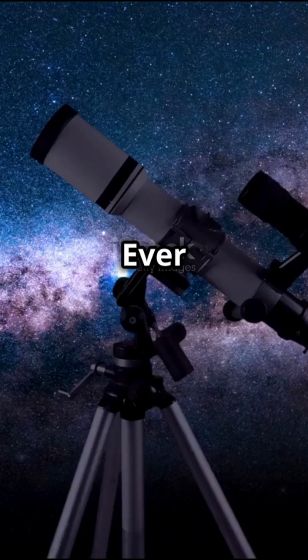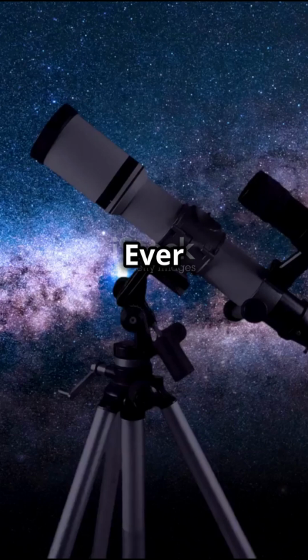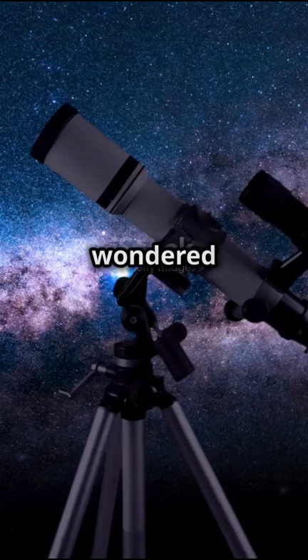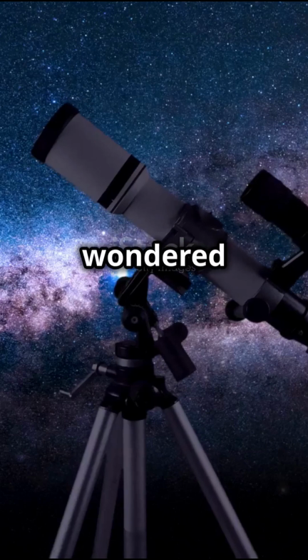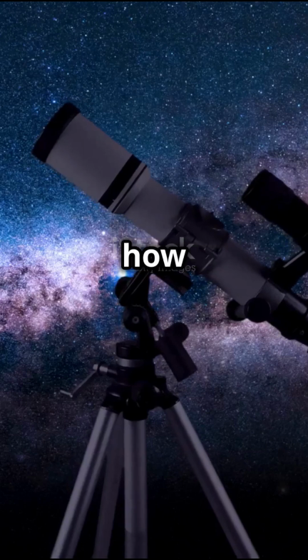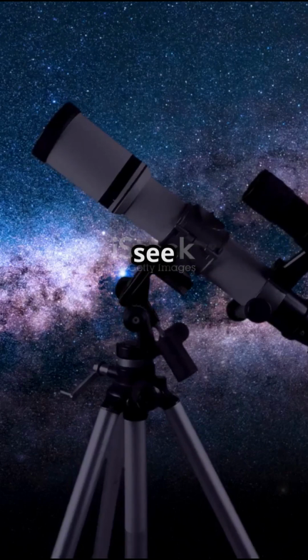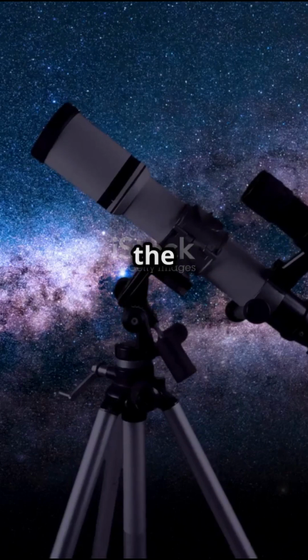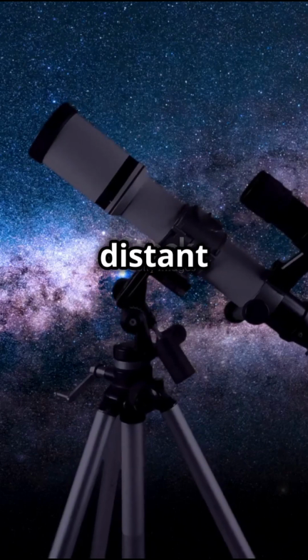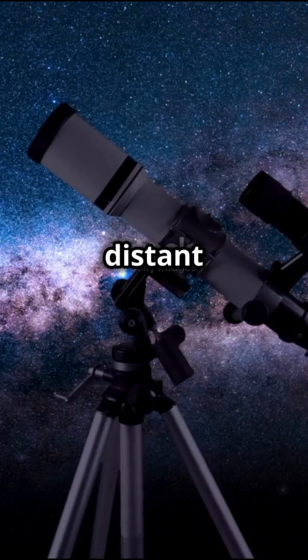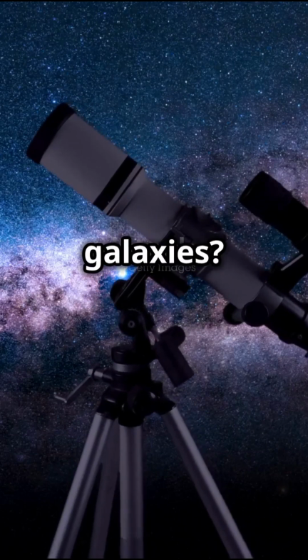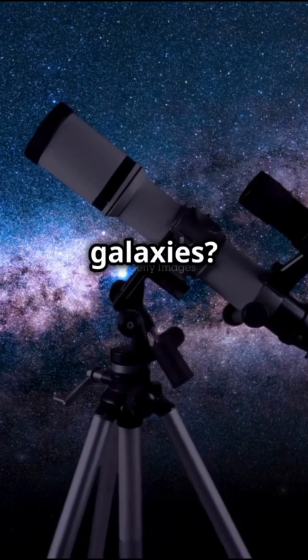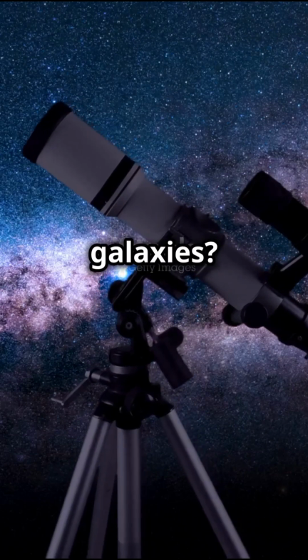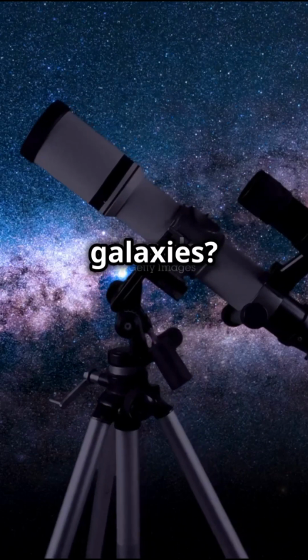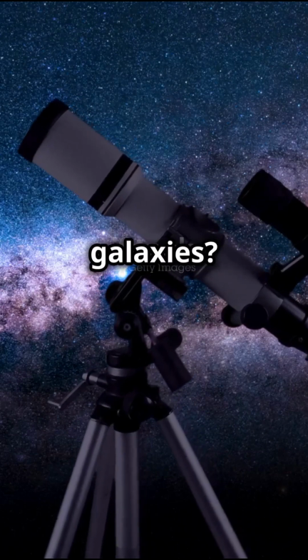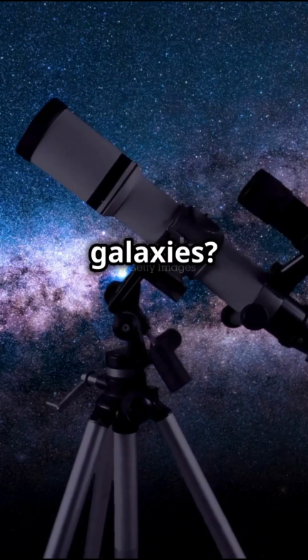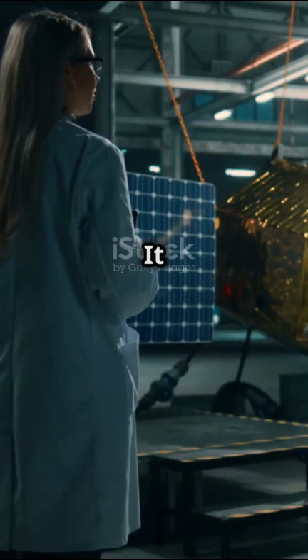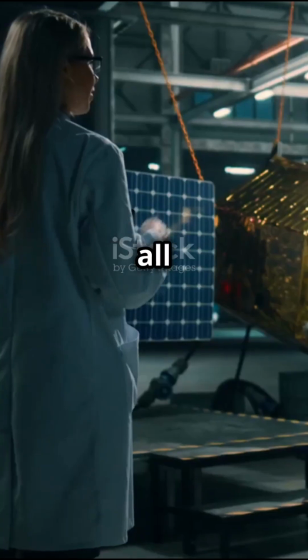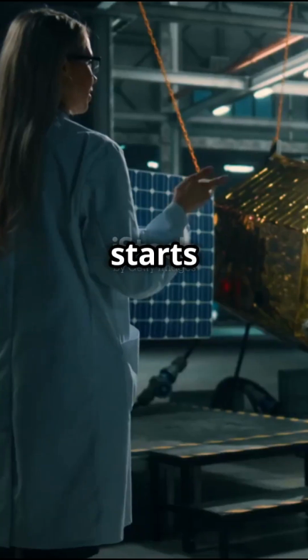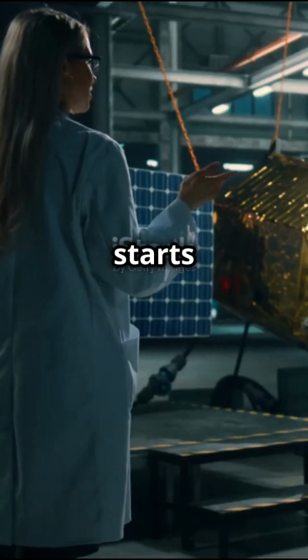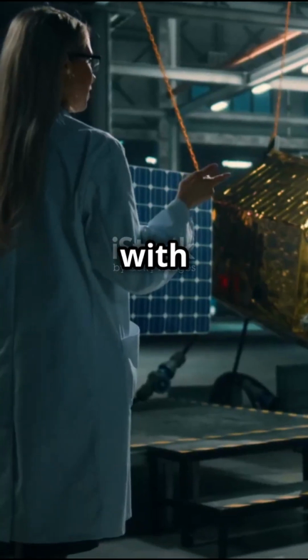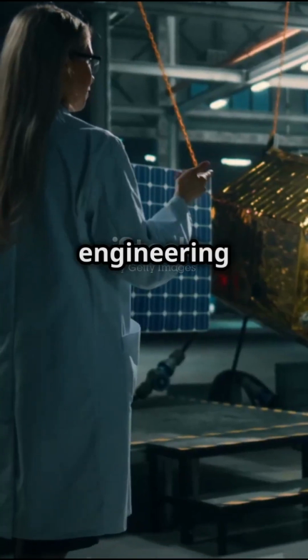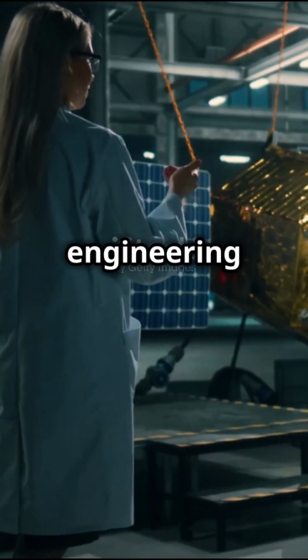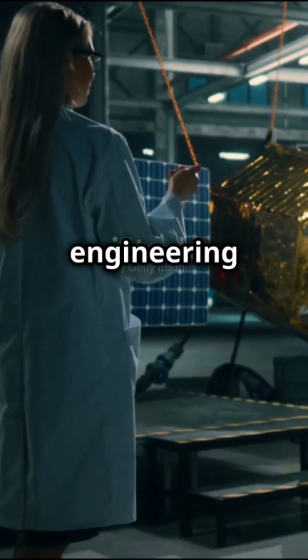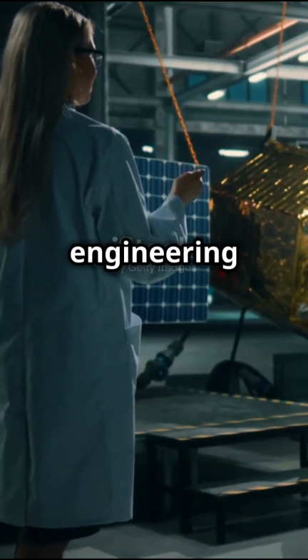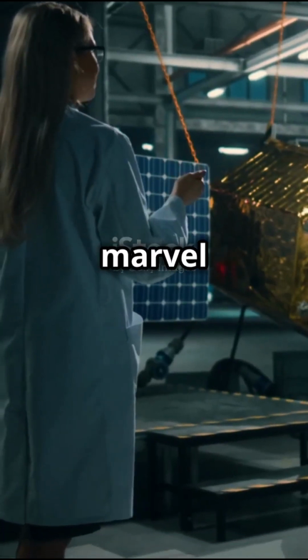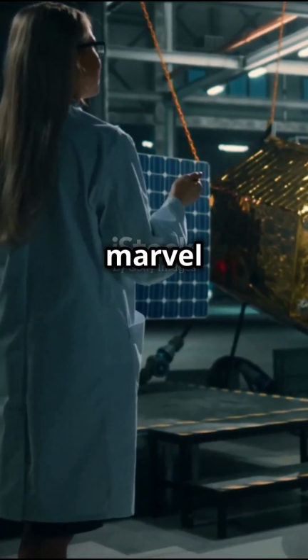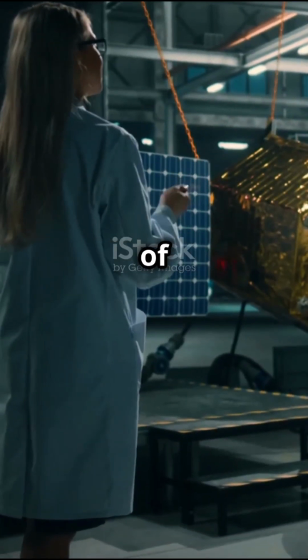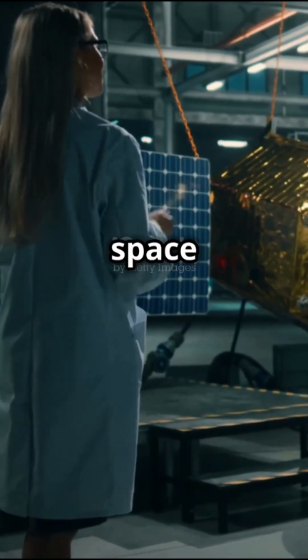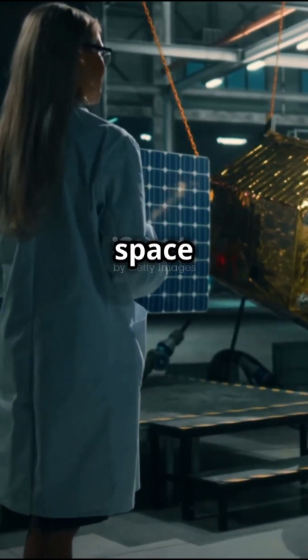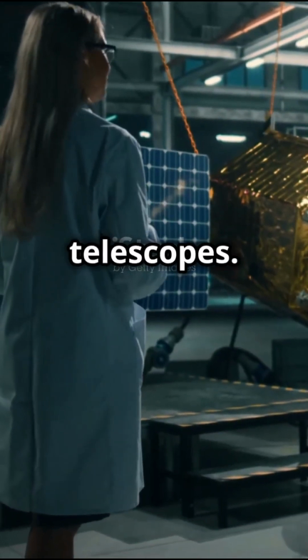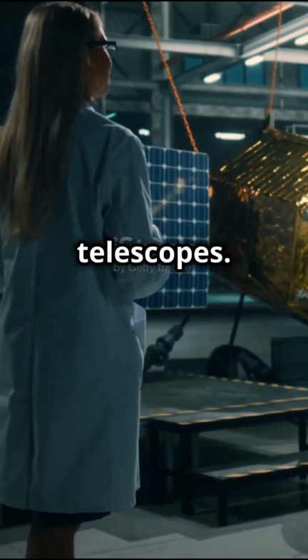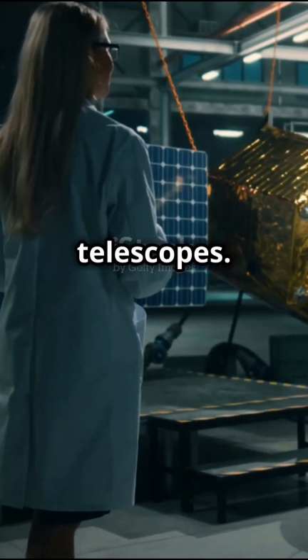Ever wondered how we see the distant galaxies? It all starts with the engineering marvel of space telescopes.